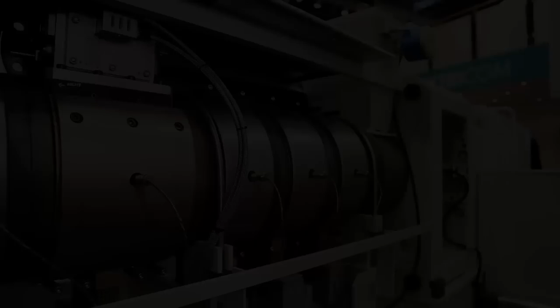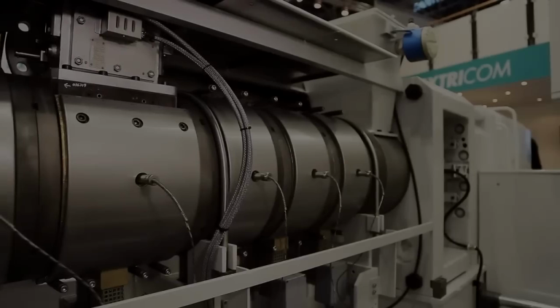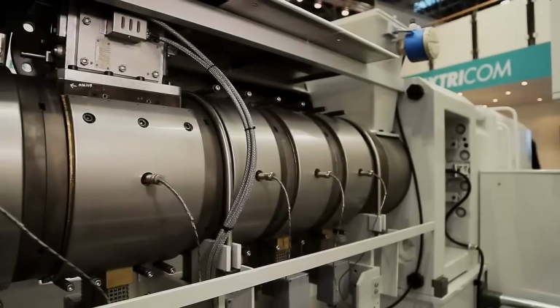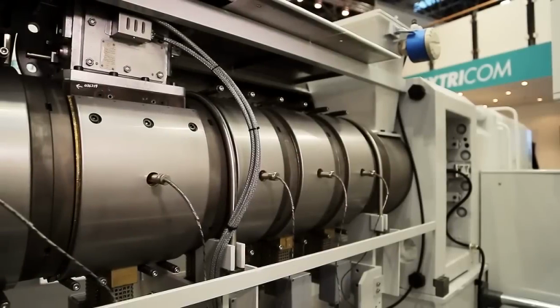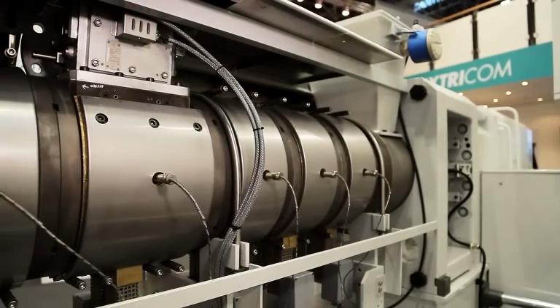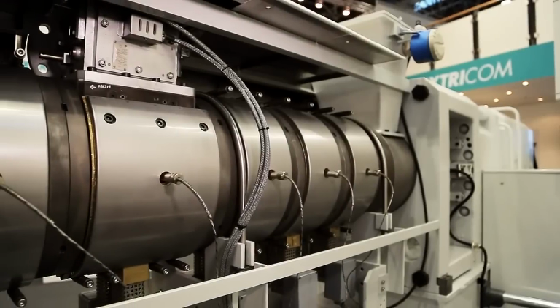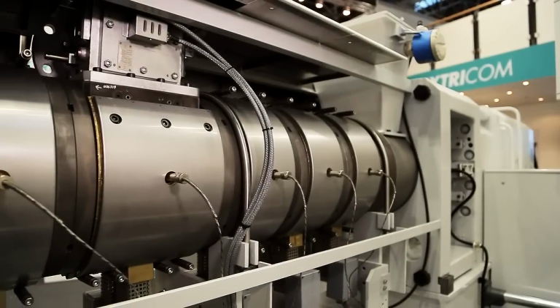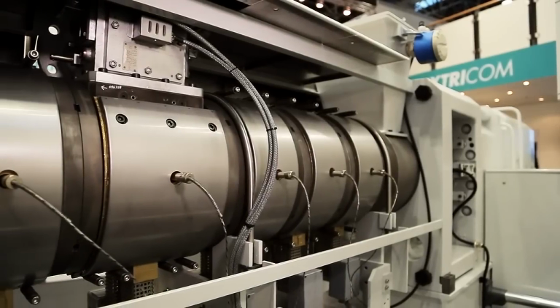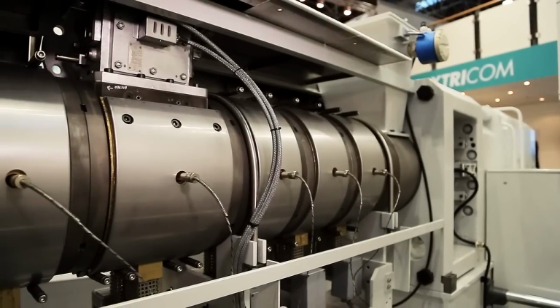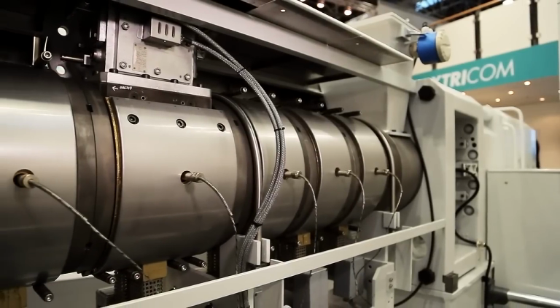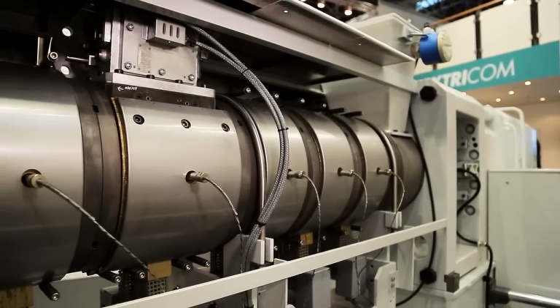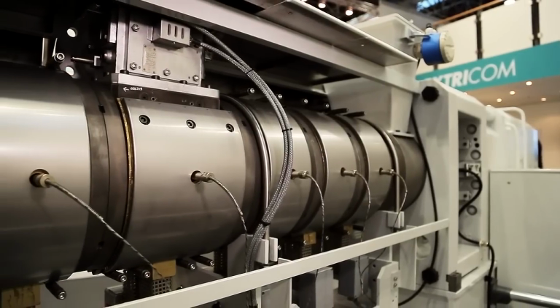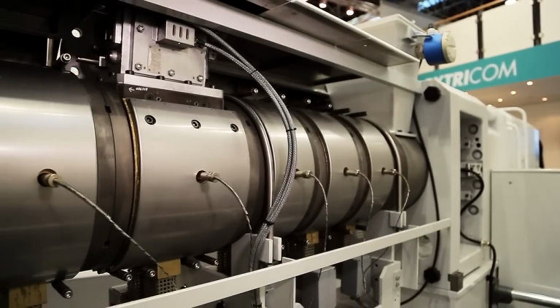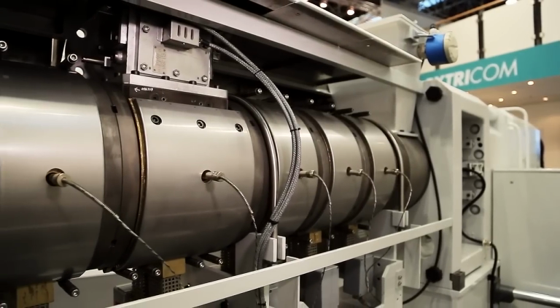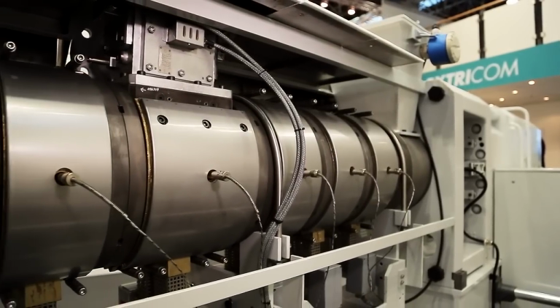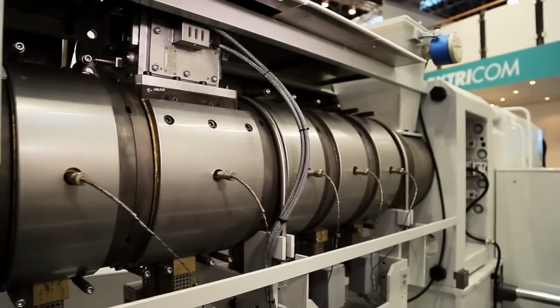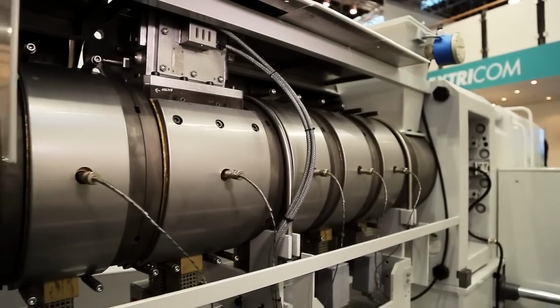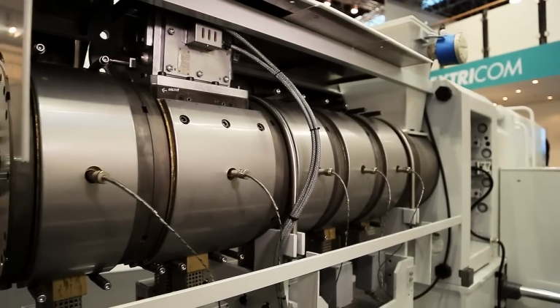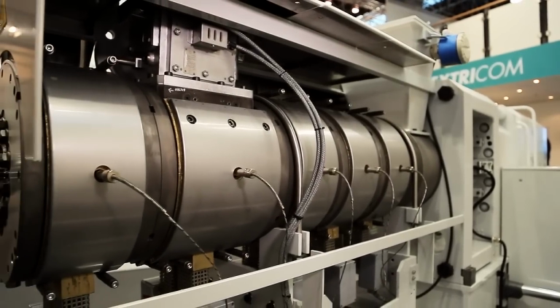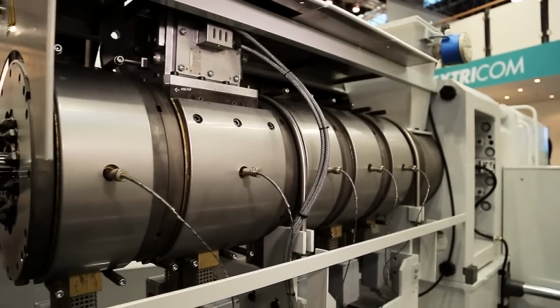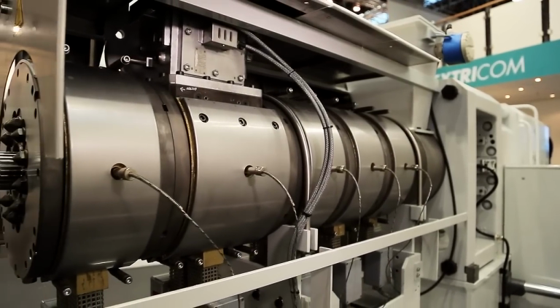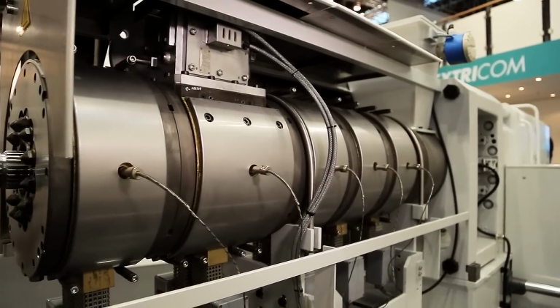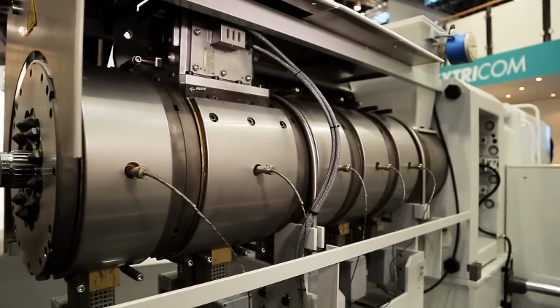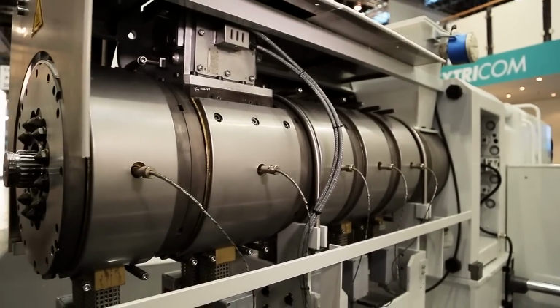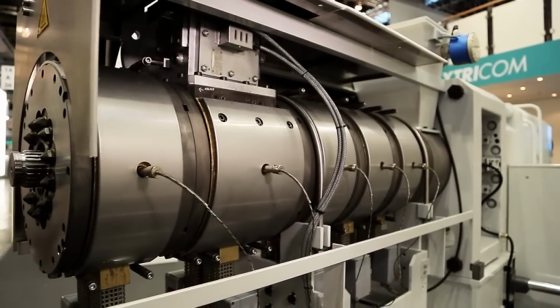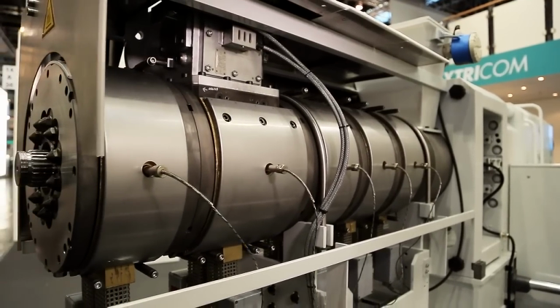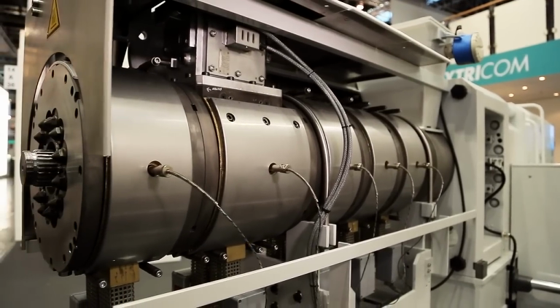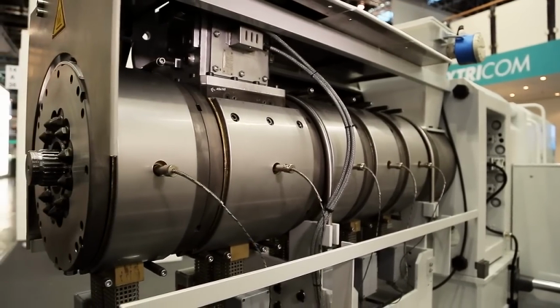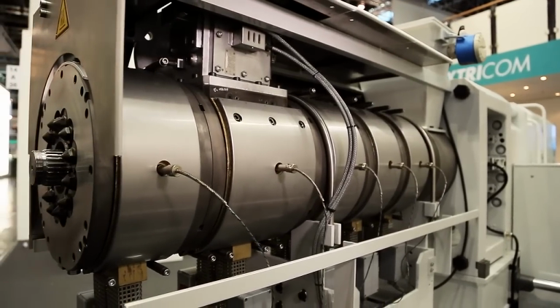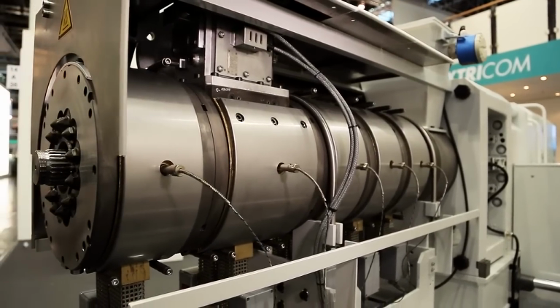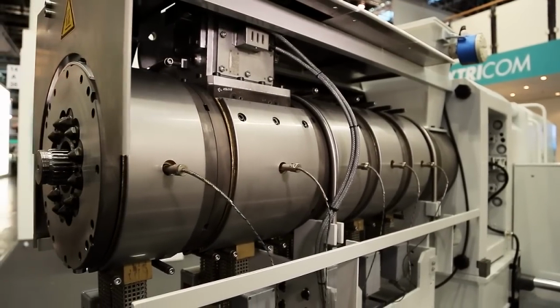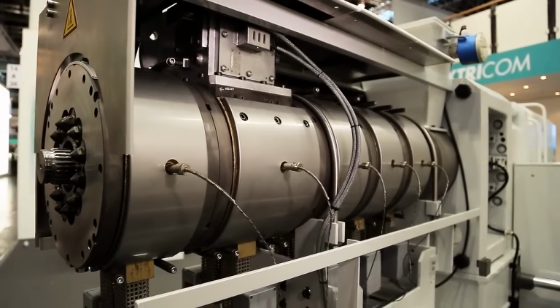My name is Thomas Bauer. I'm Global Sales Director for Exdecom GmbH in Germany.